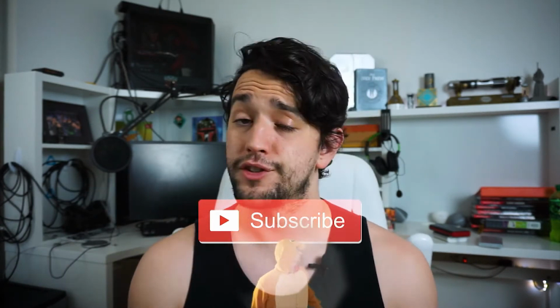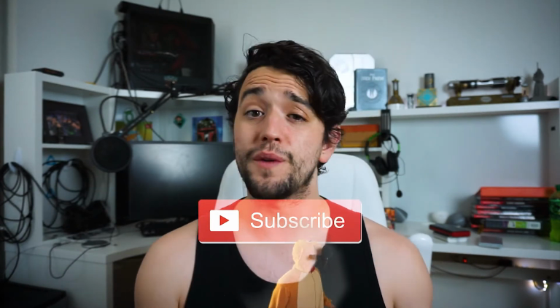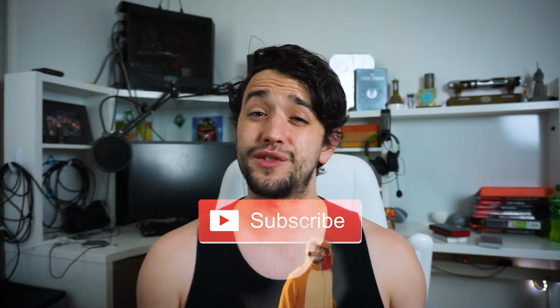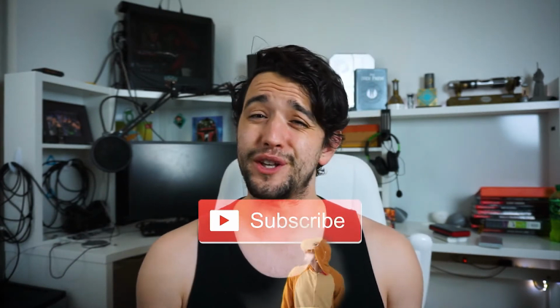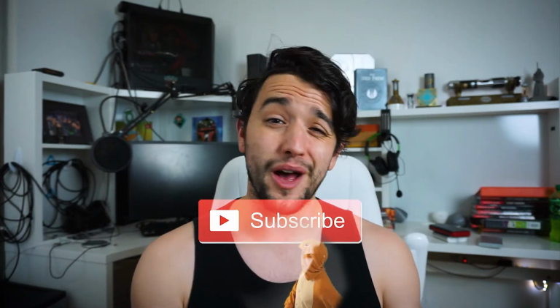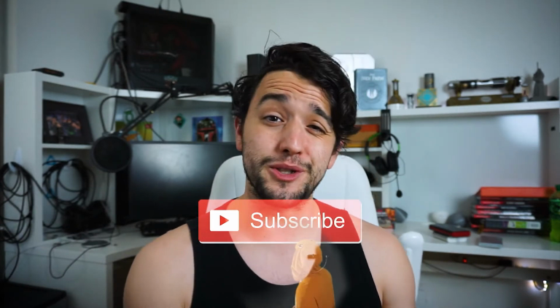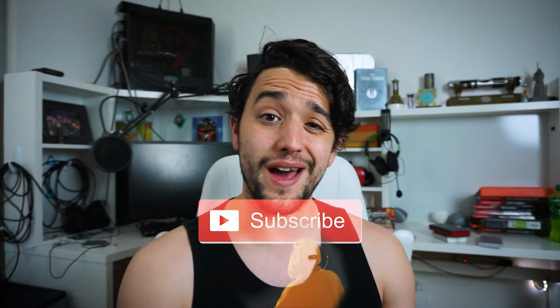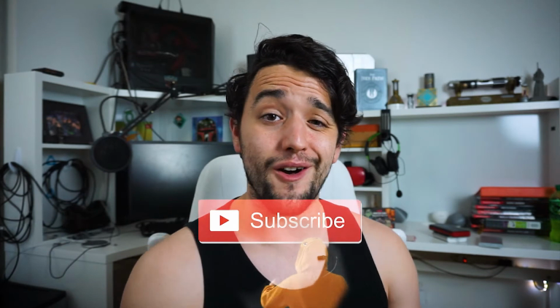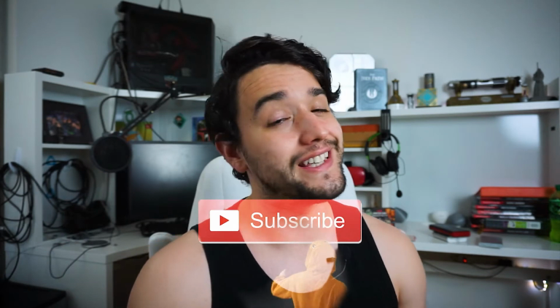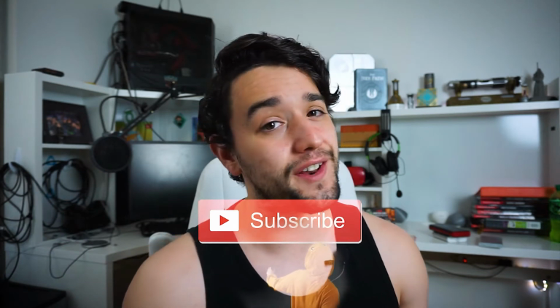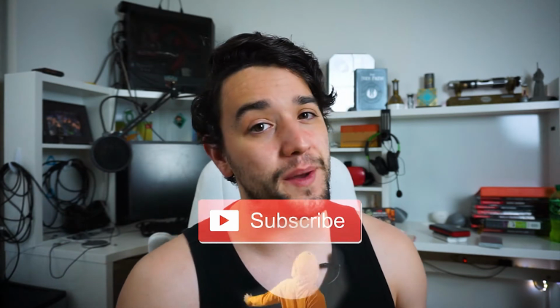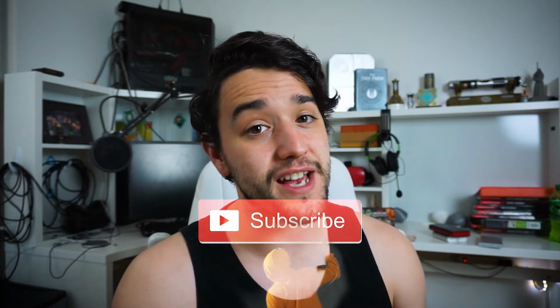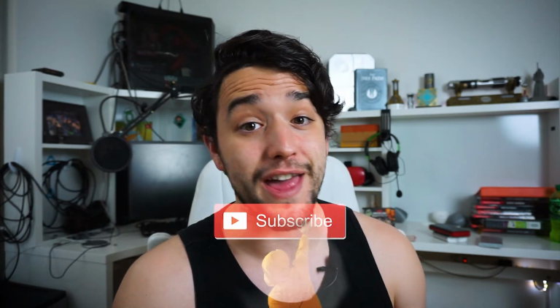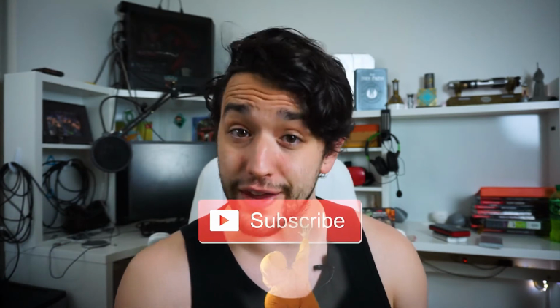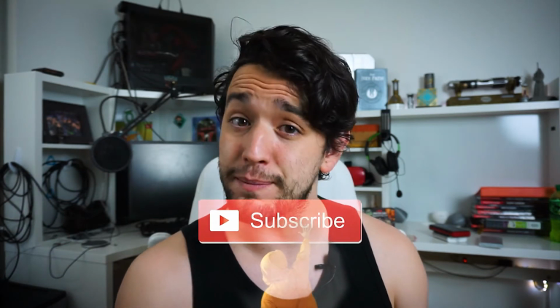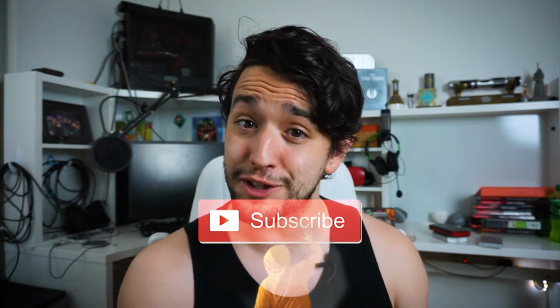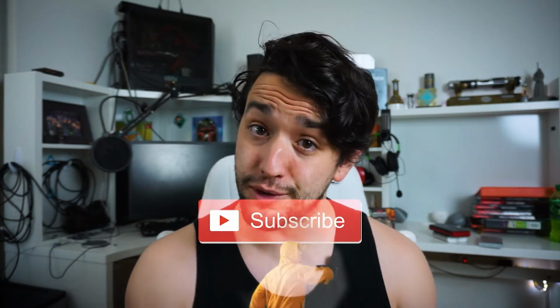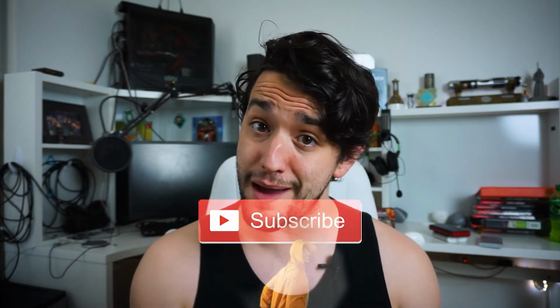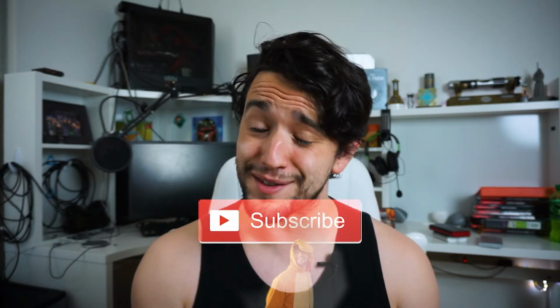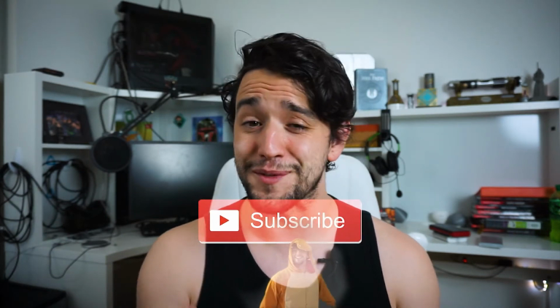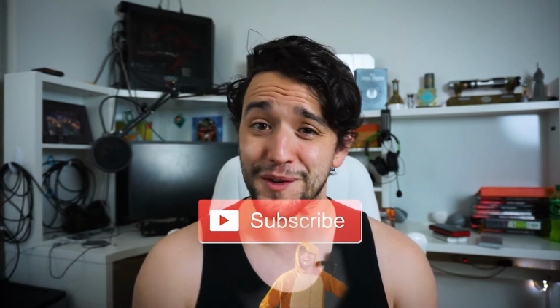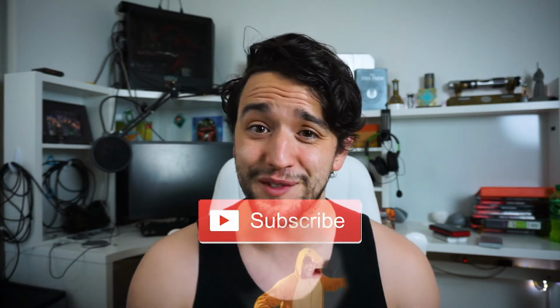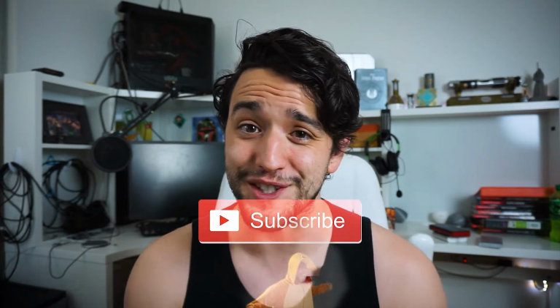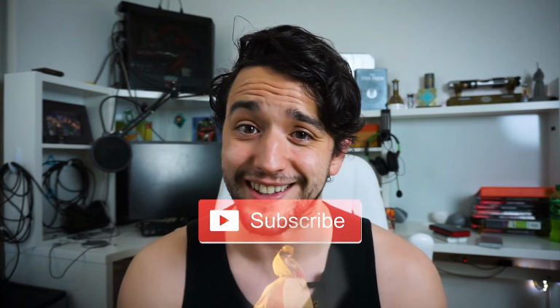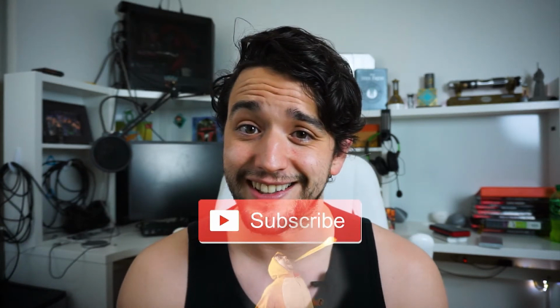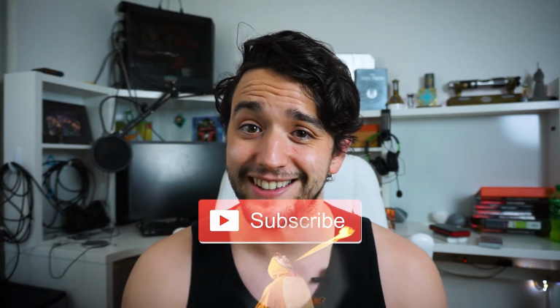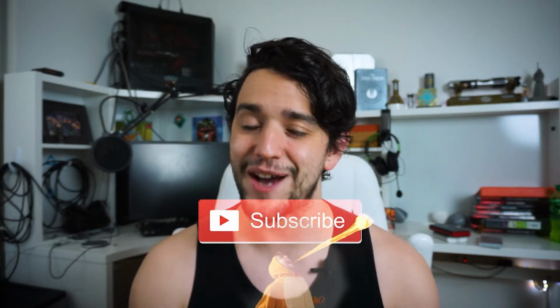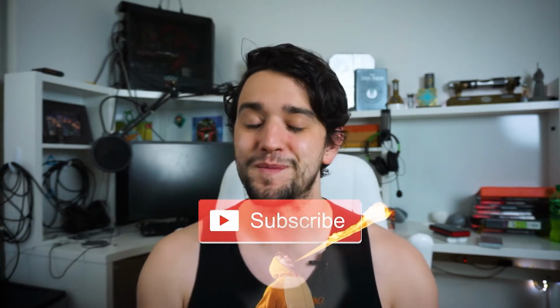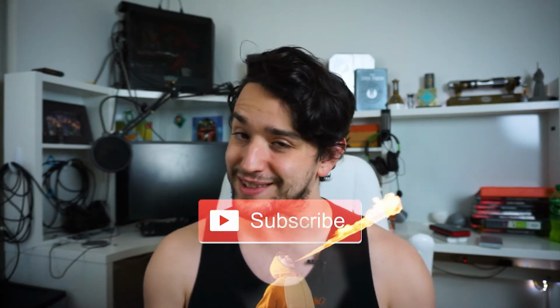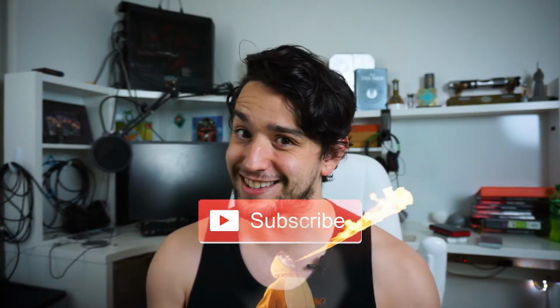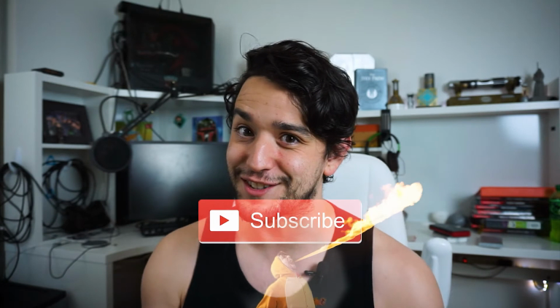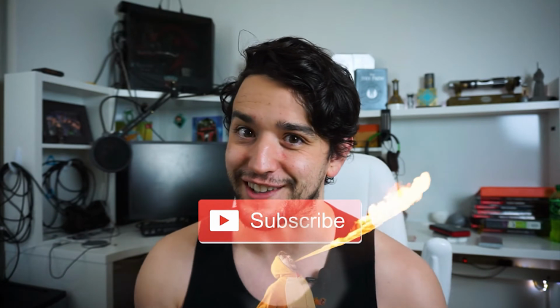If this video helps you at all, give it a thumbs up and think about subscribing for more in the future. Now let's get started.